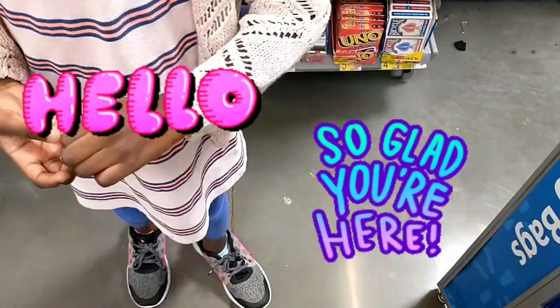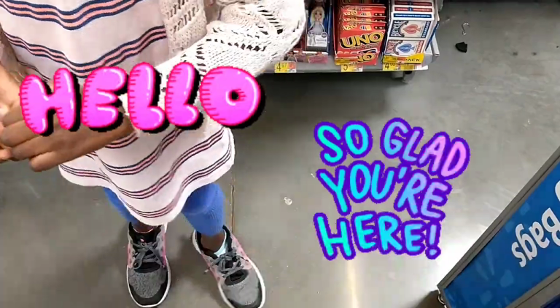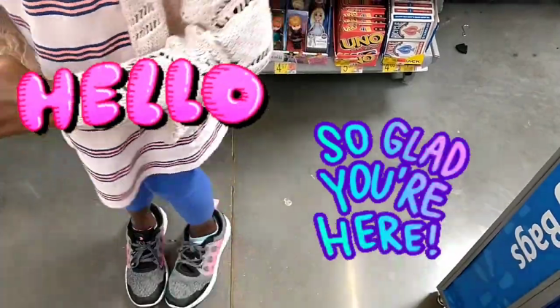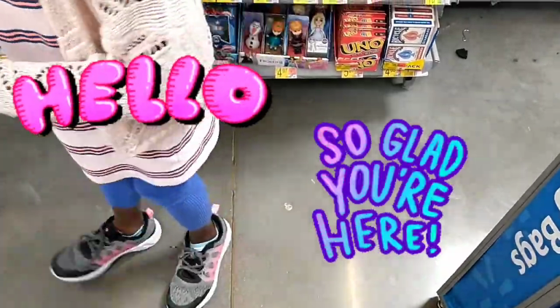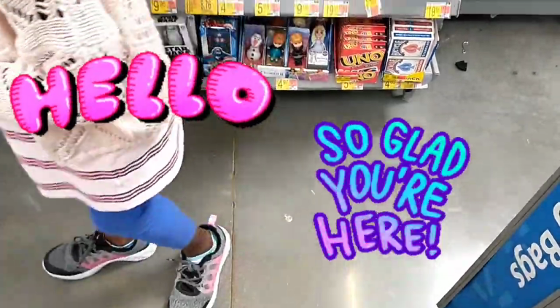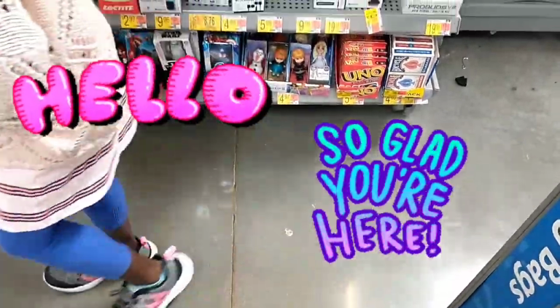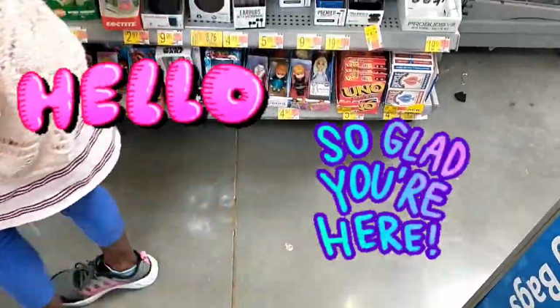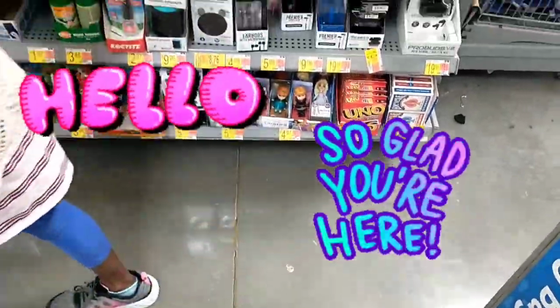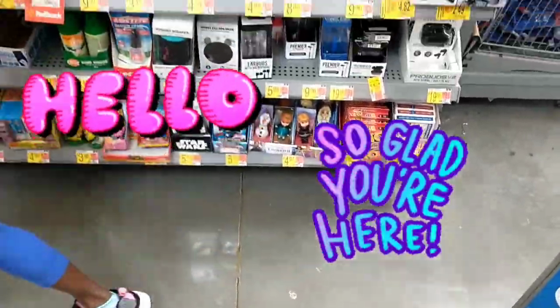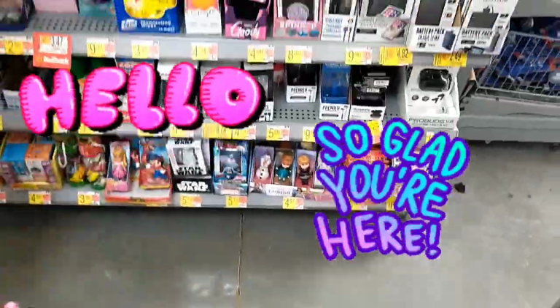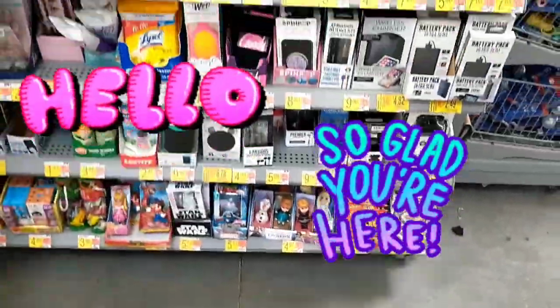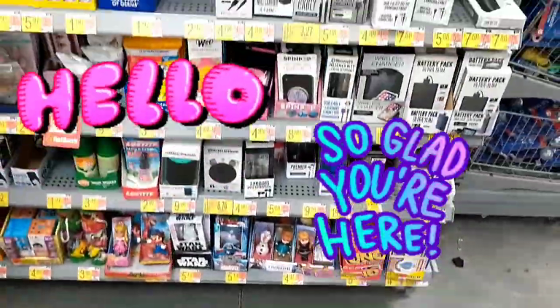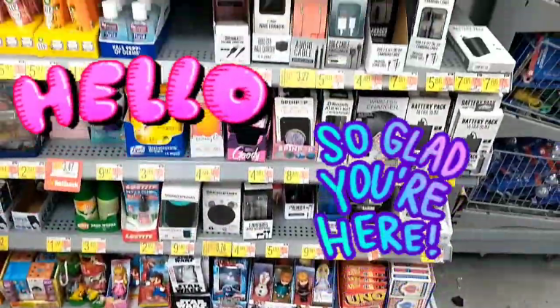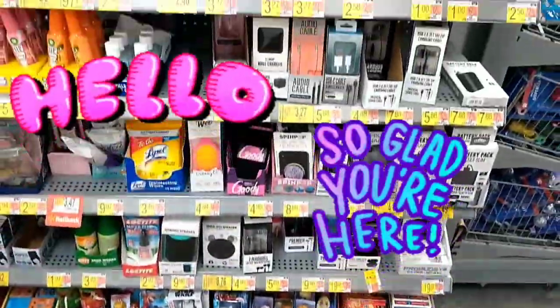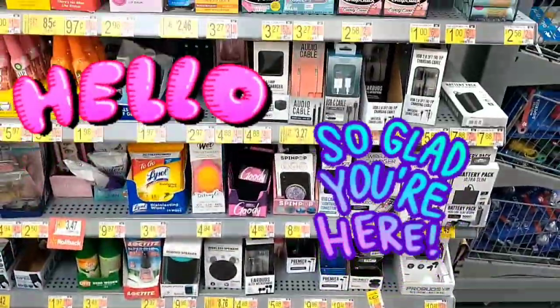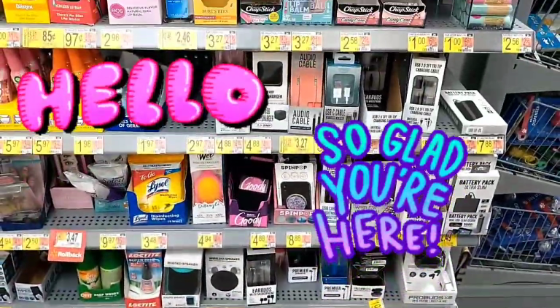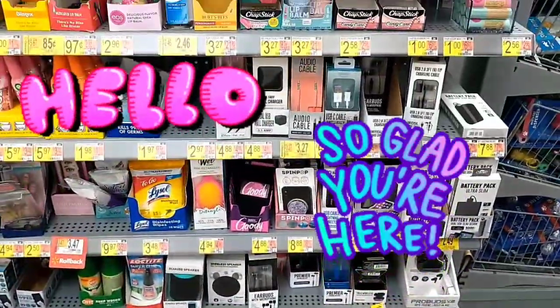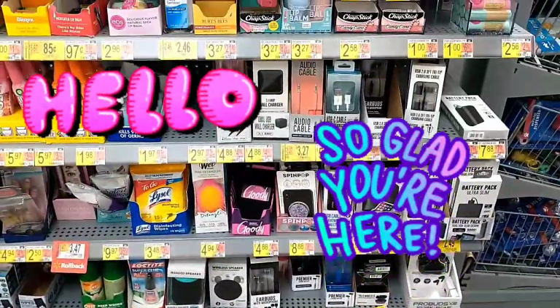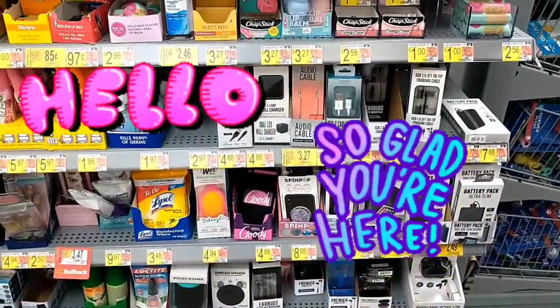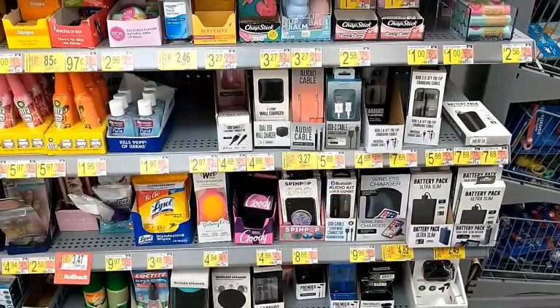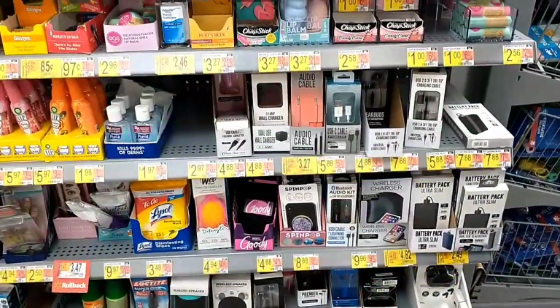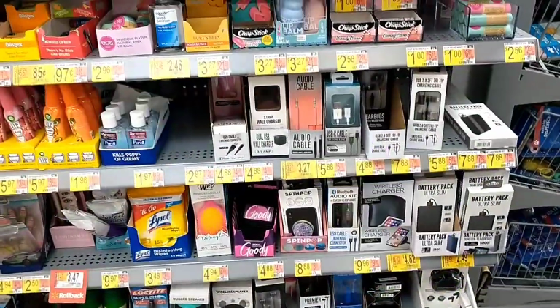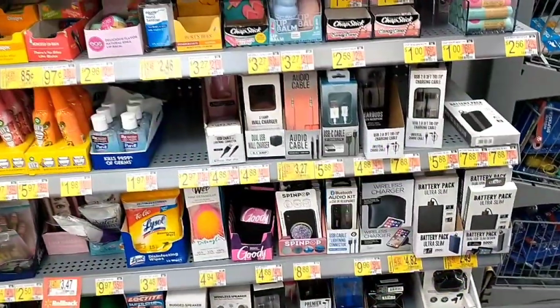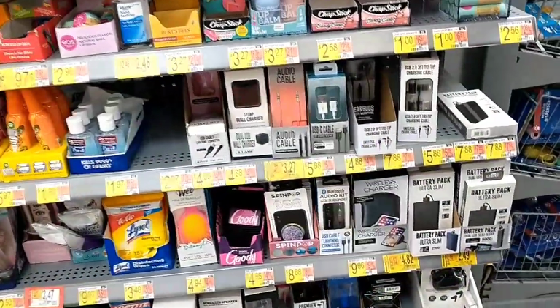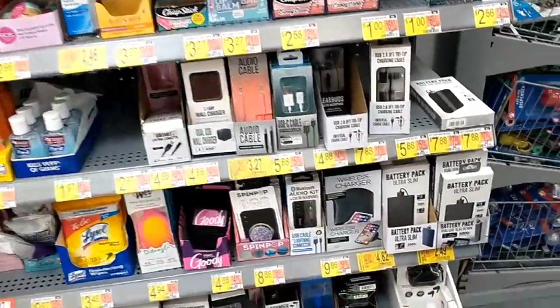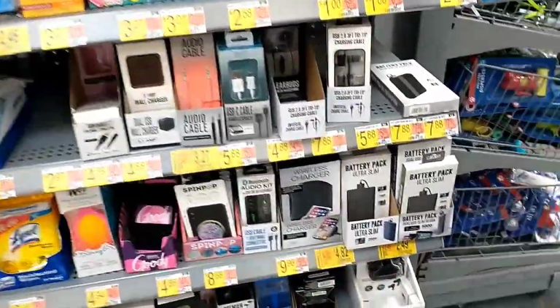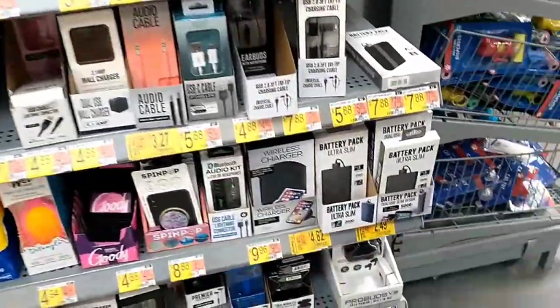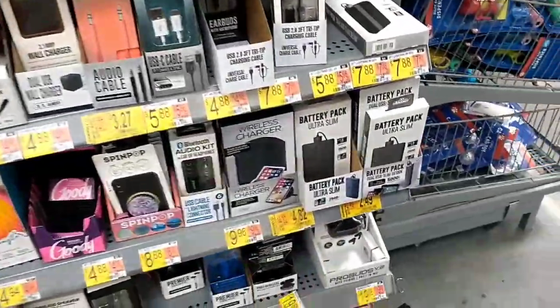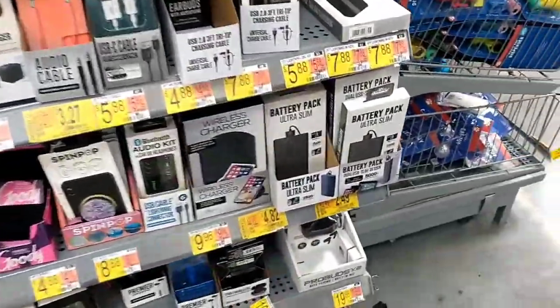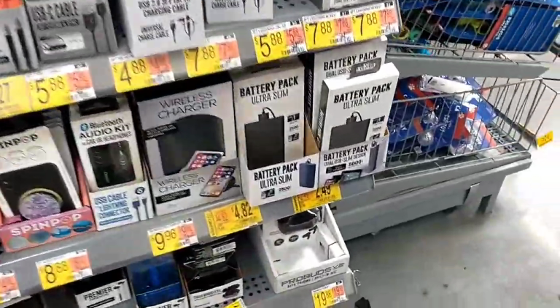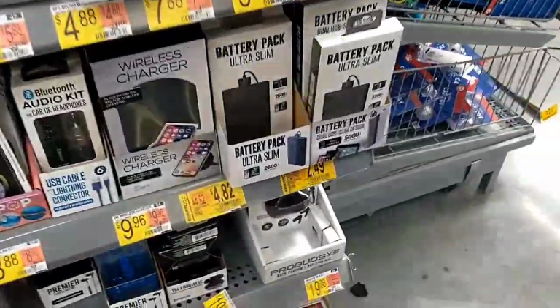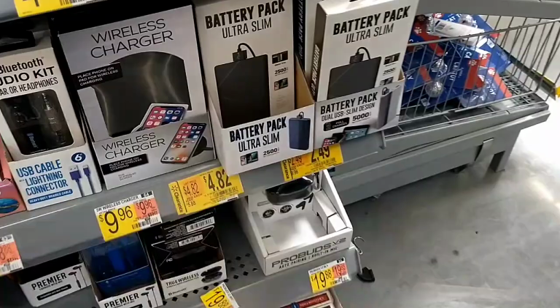Hello and welcome back to another Walmart clearance hunt video. Let's get straight into it.